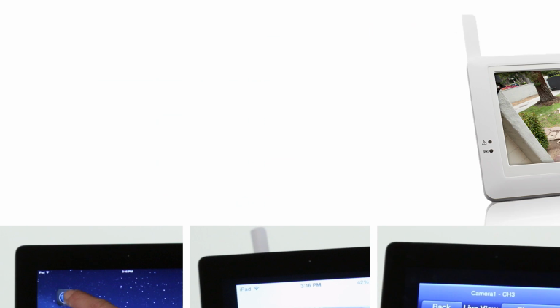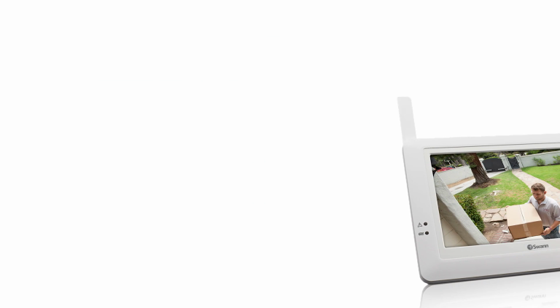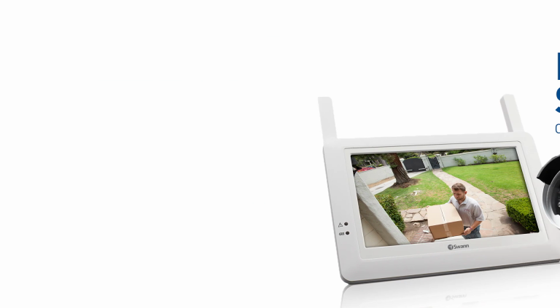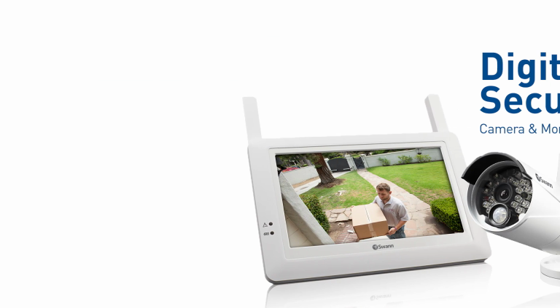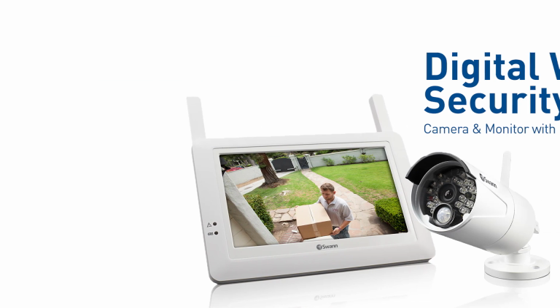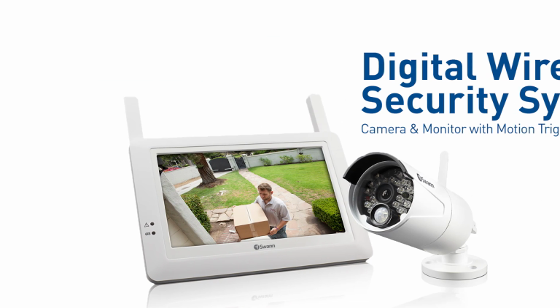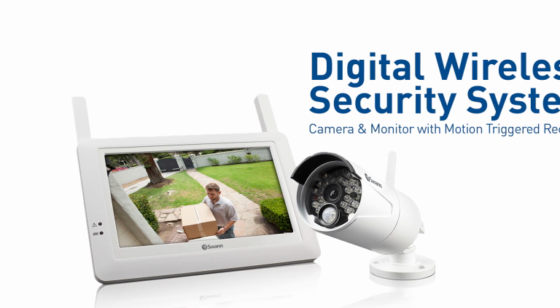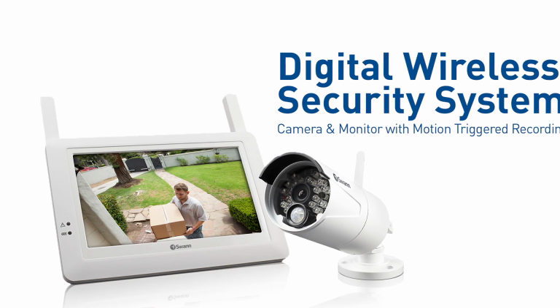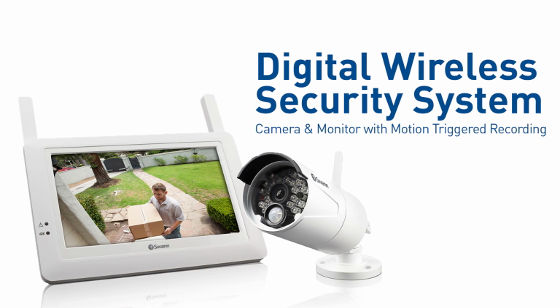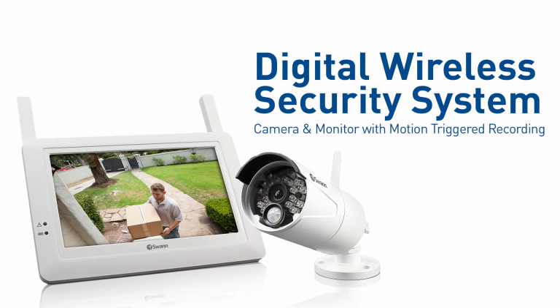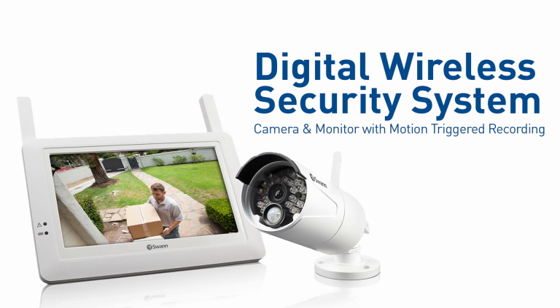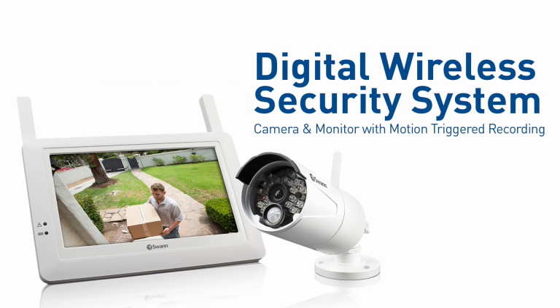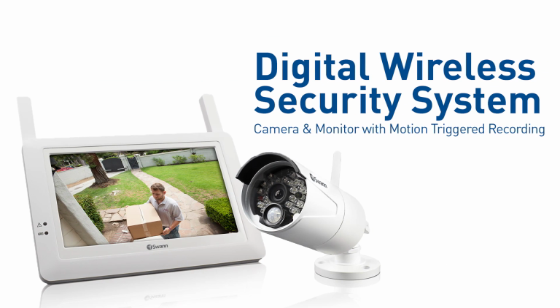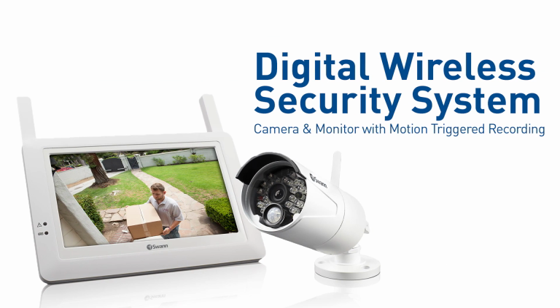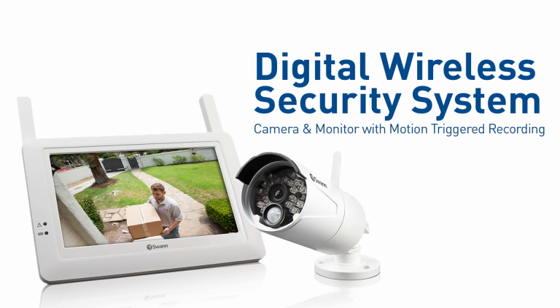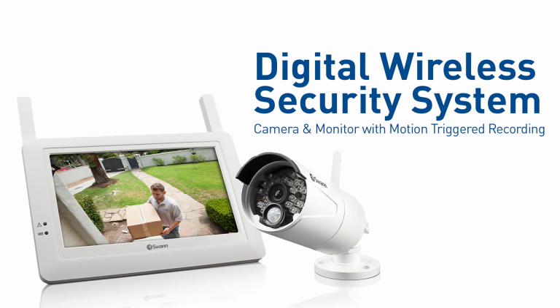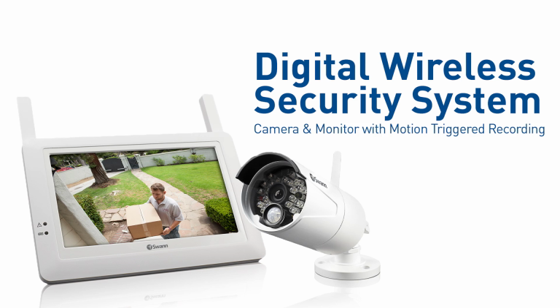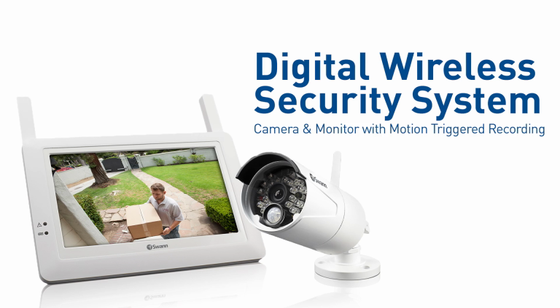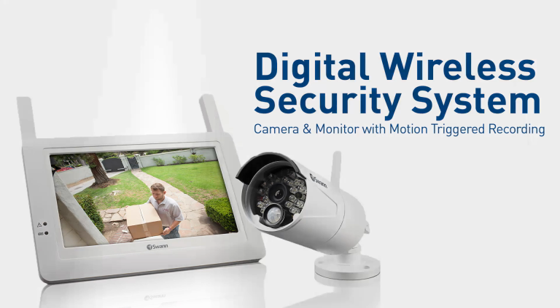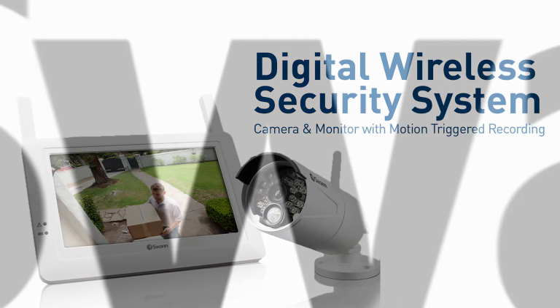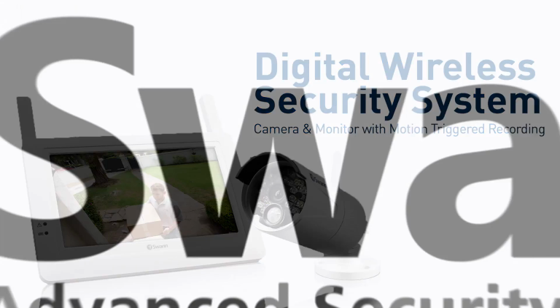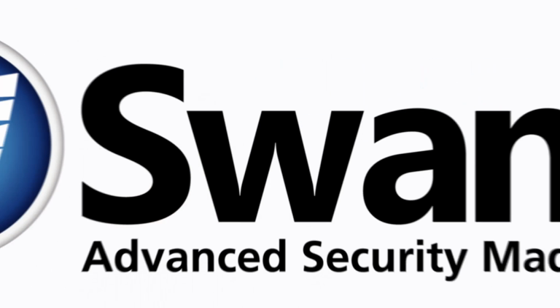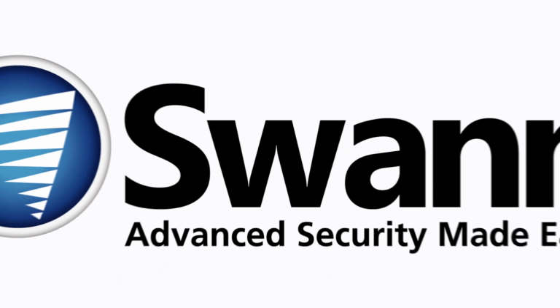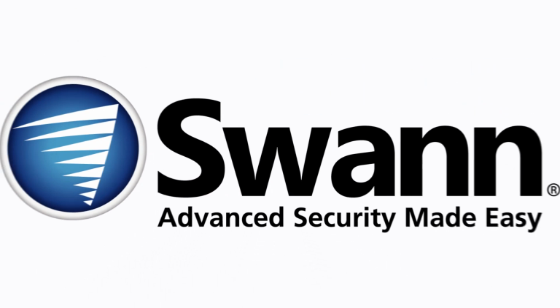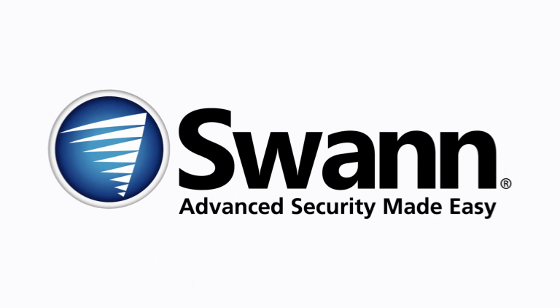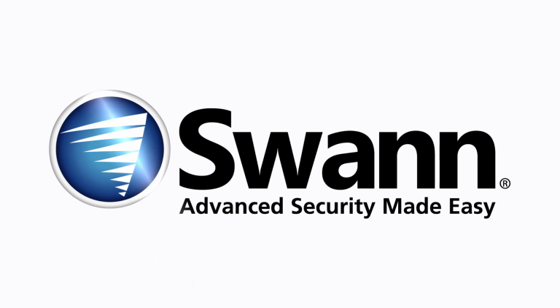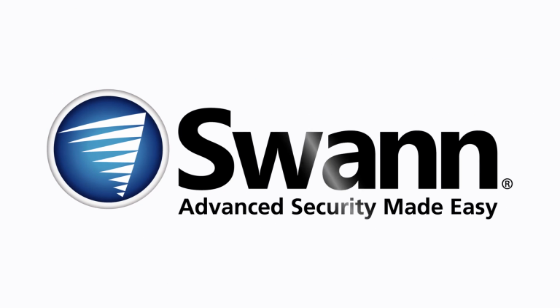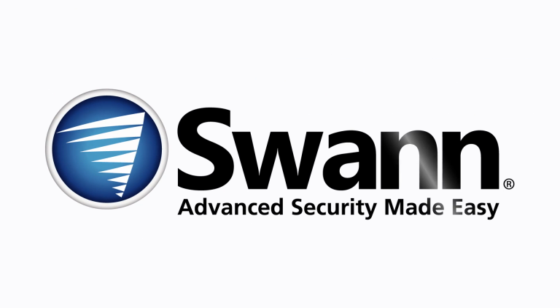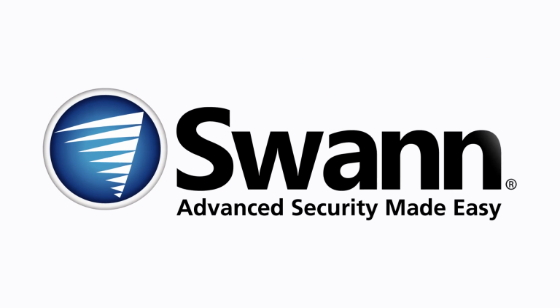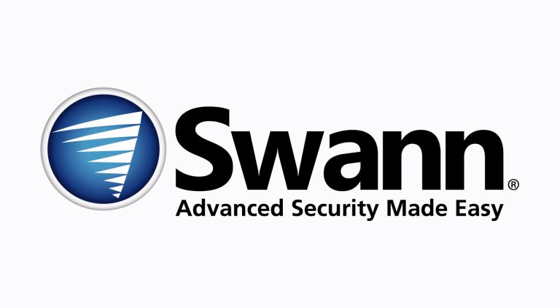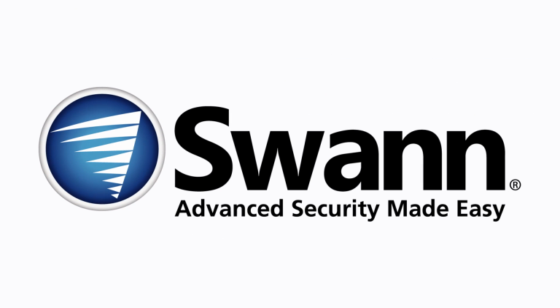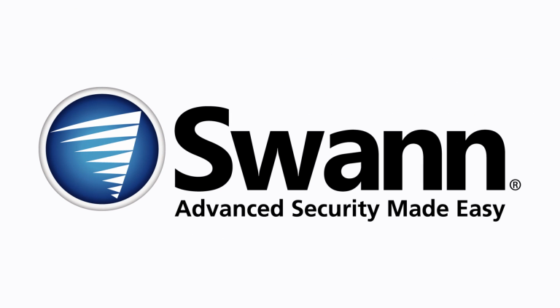It's wireless home surveillance at its finest. It's advanced security made easy, only from SWAN.